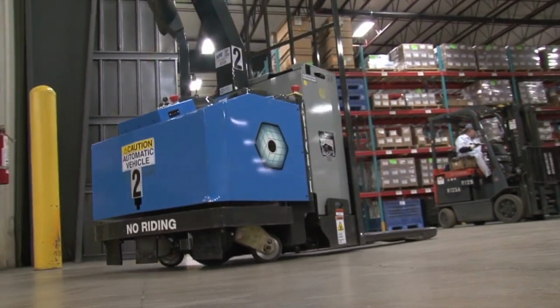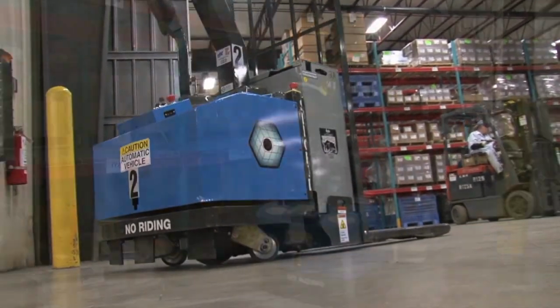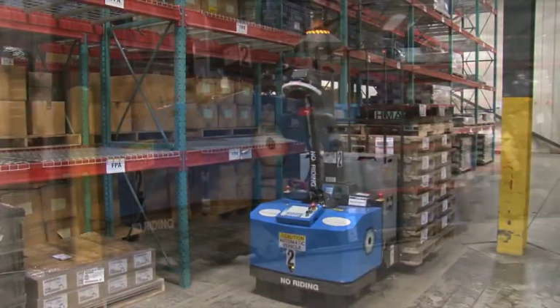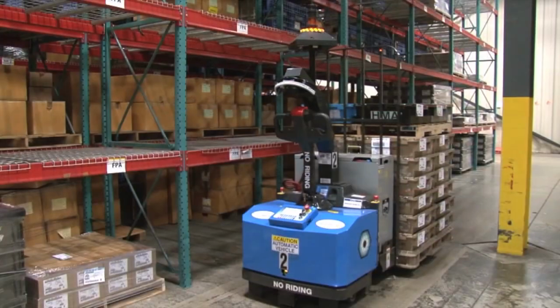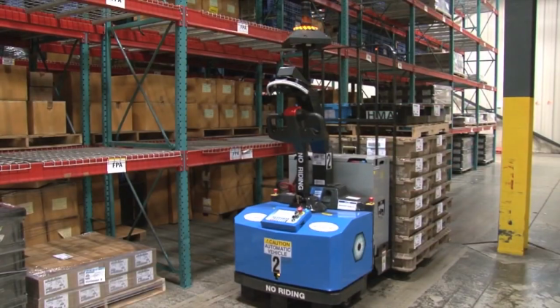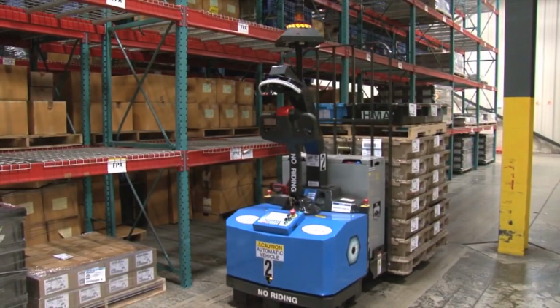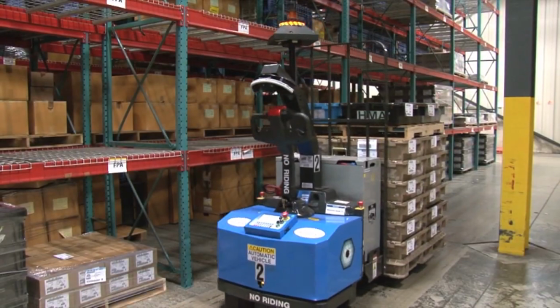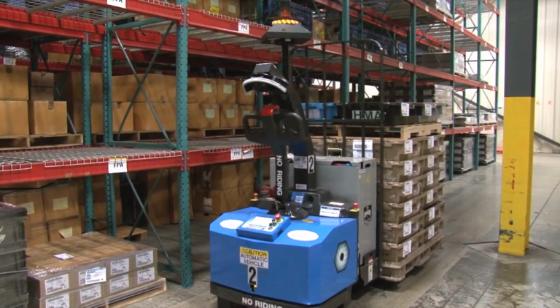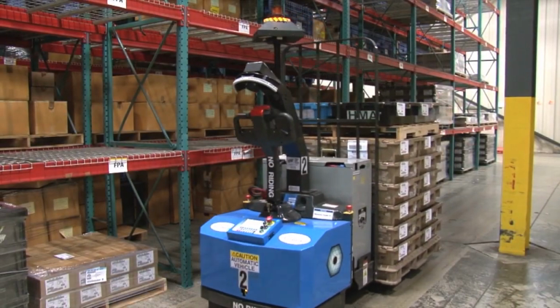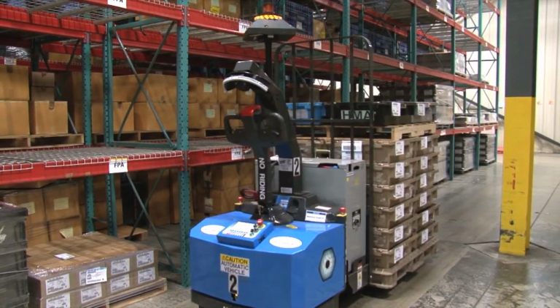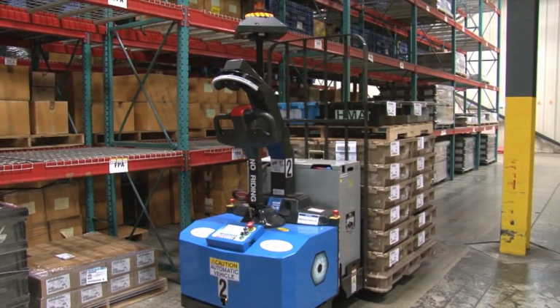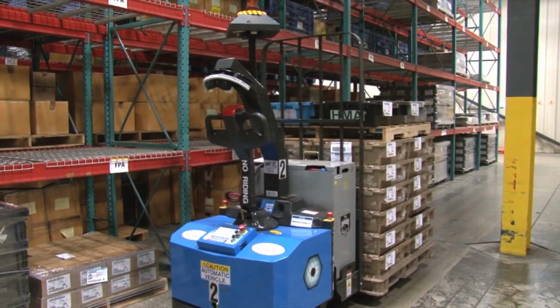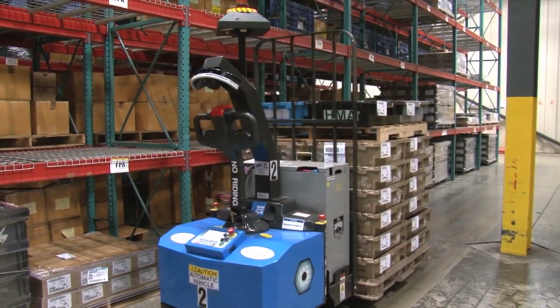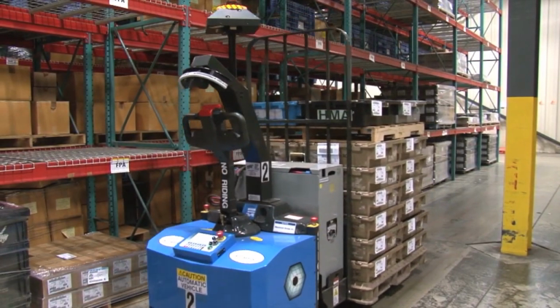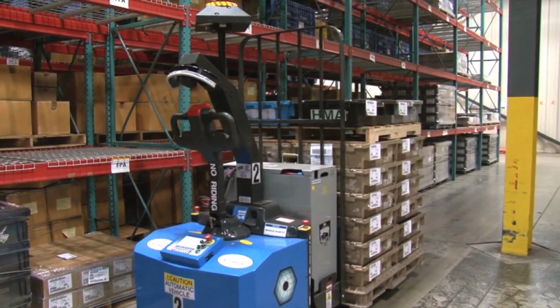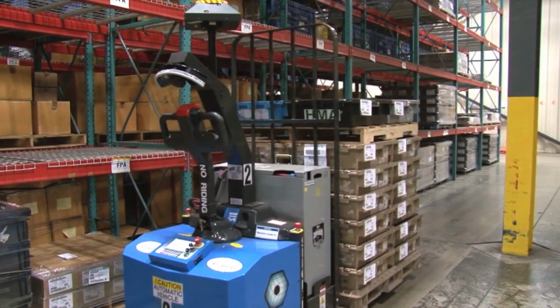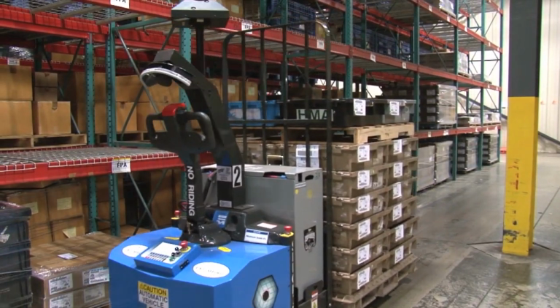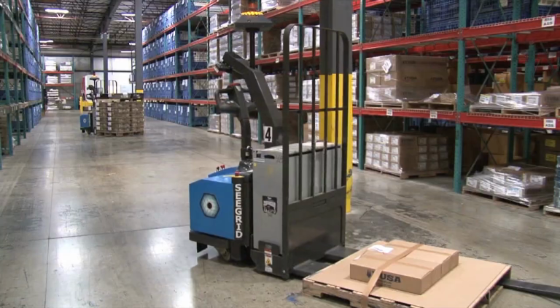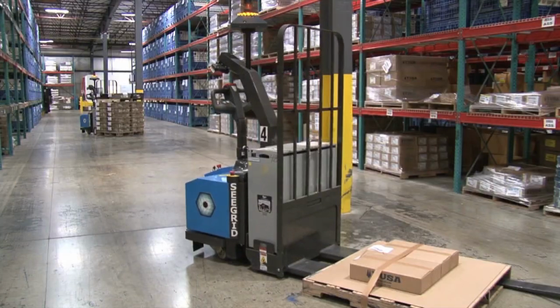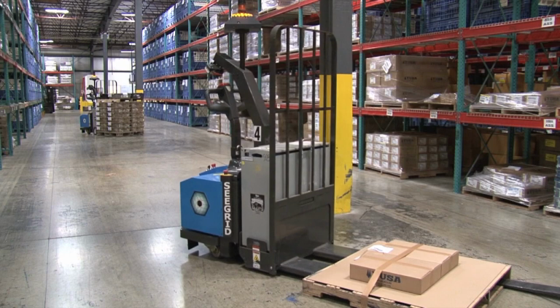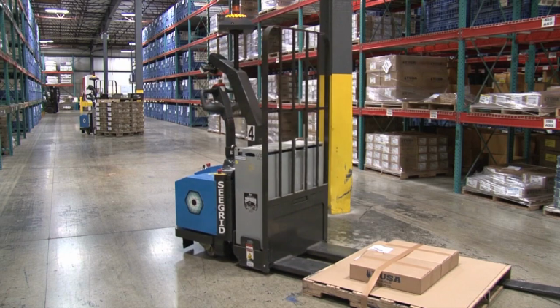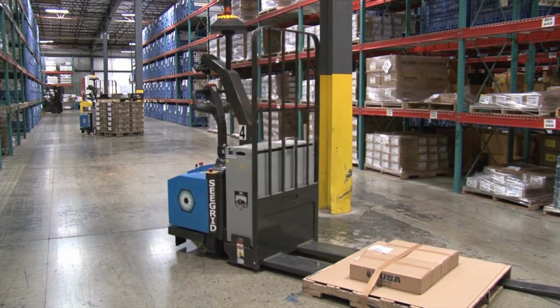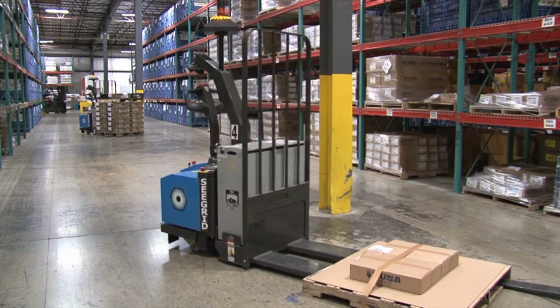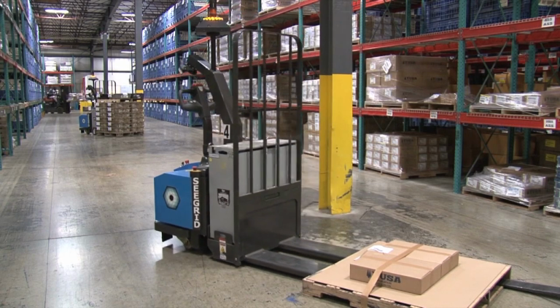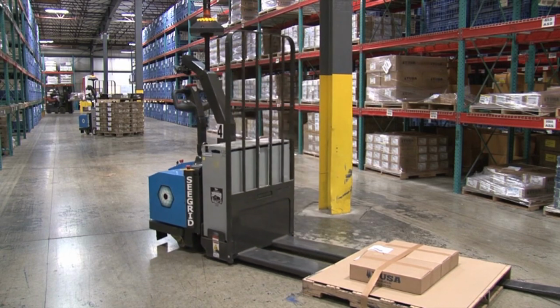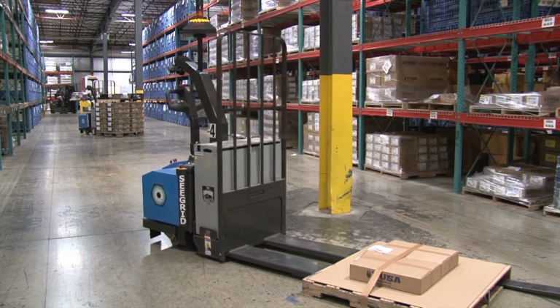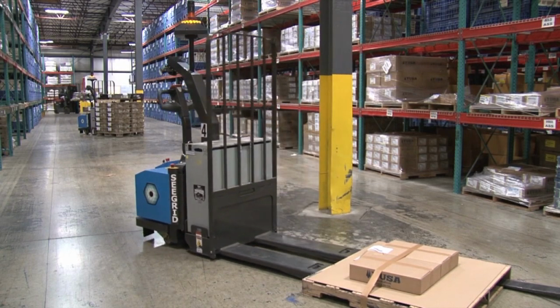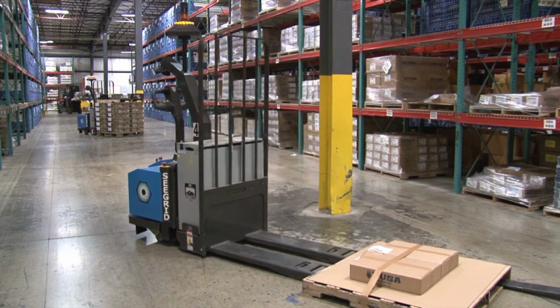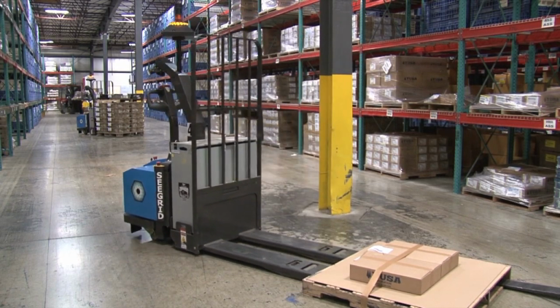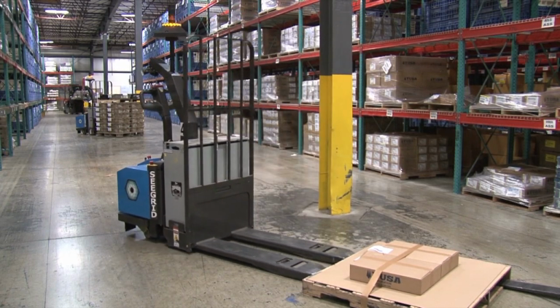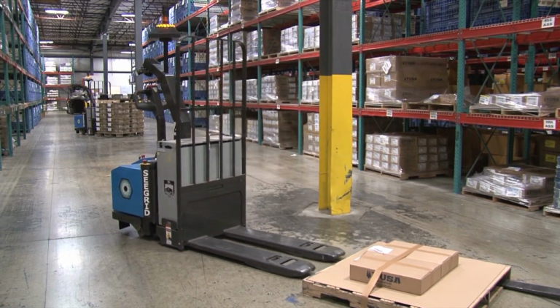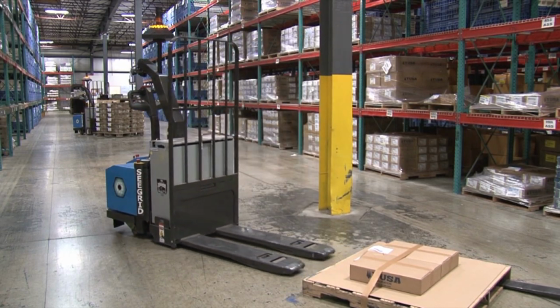Once products arrive in the warehouse, the automated truck automatically deposits them at assigned staging areas.